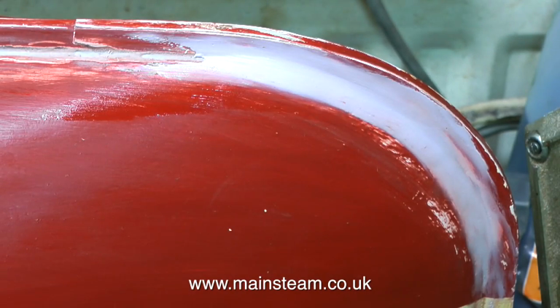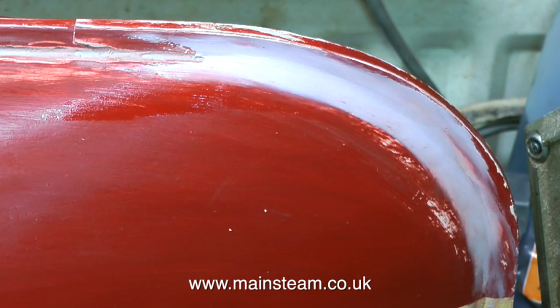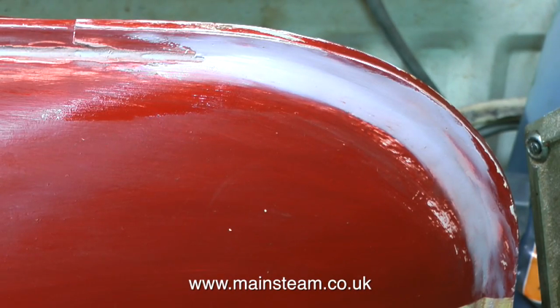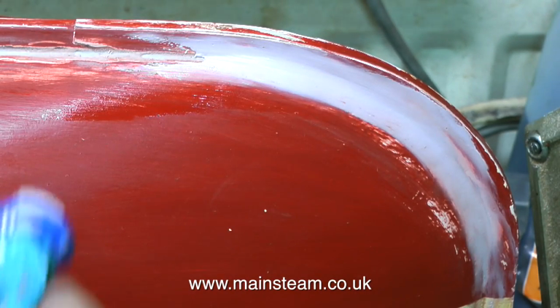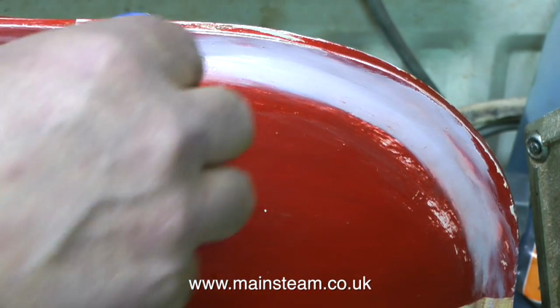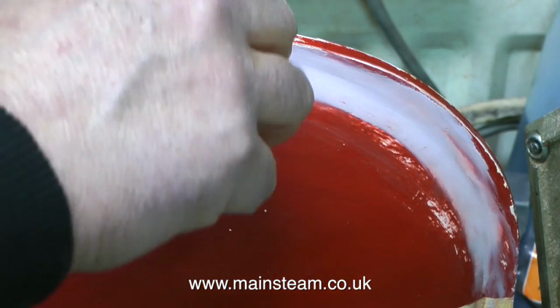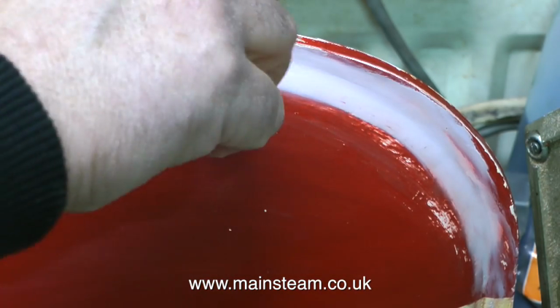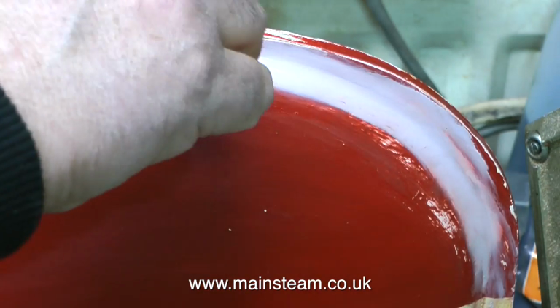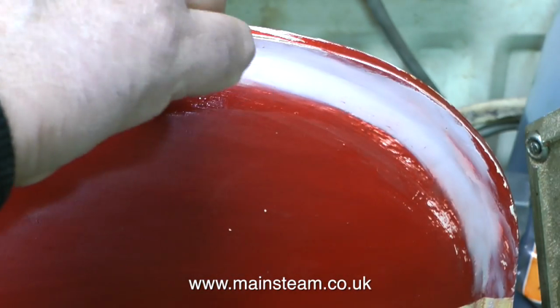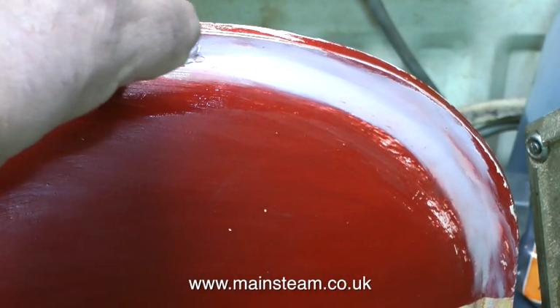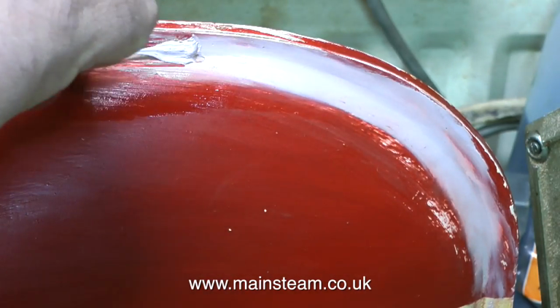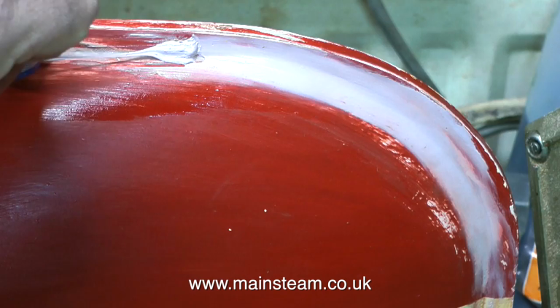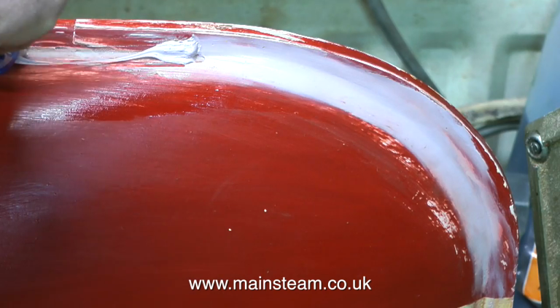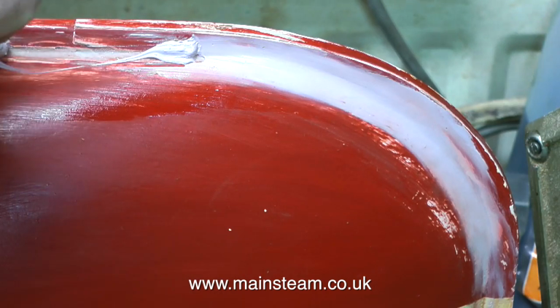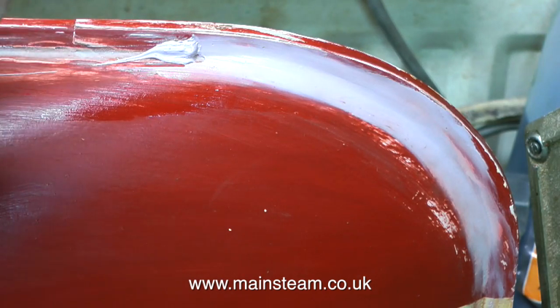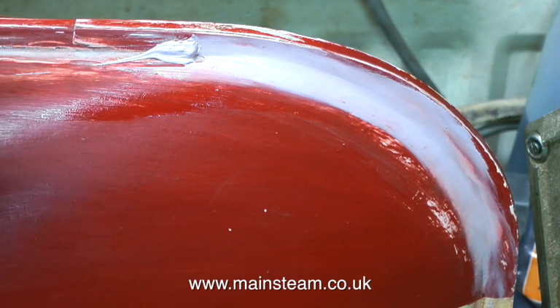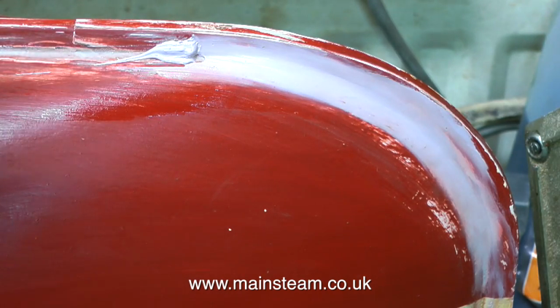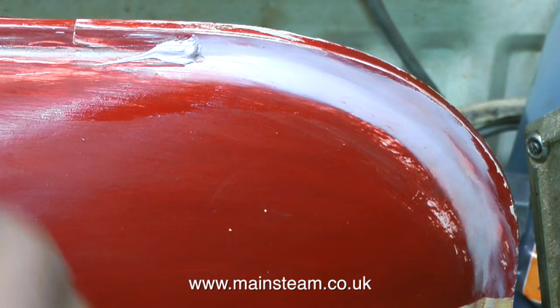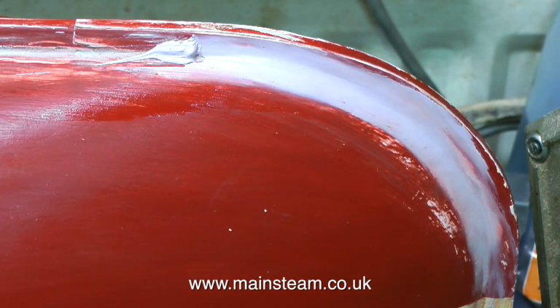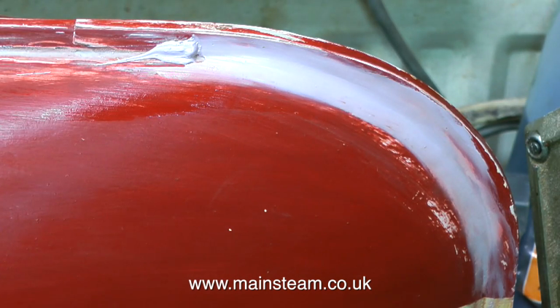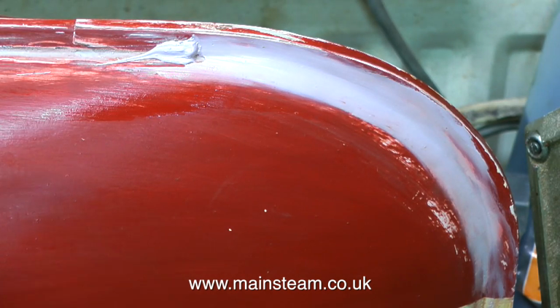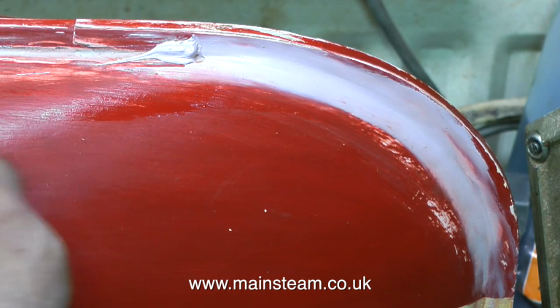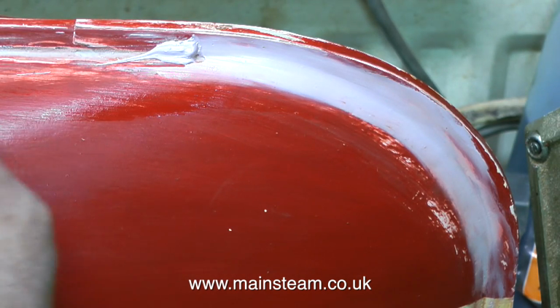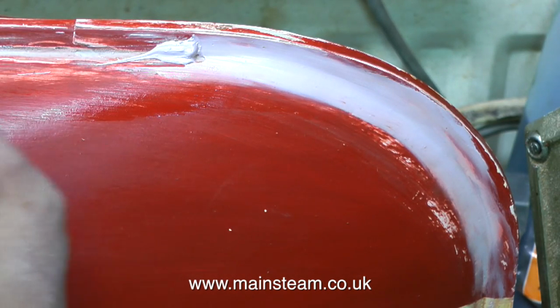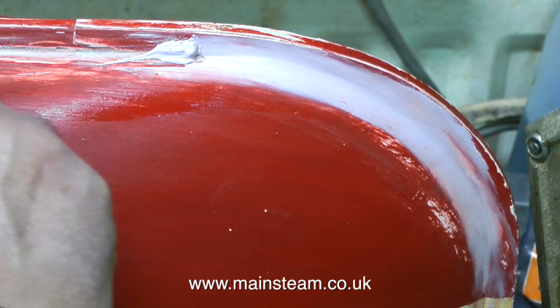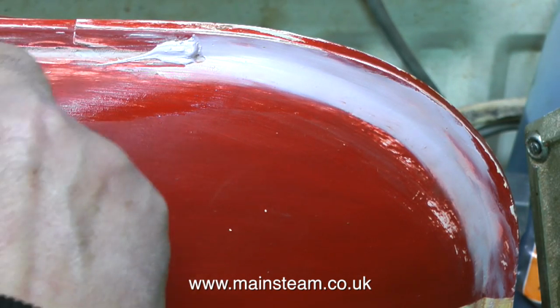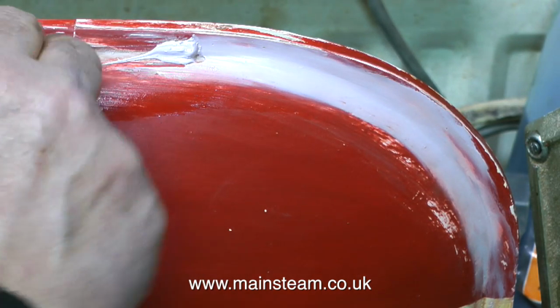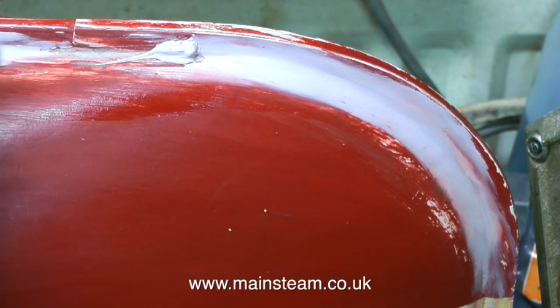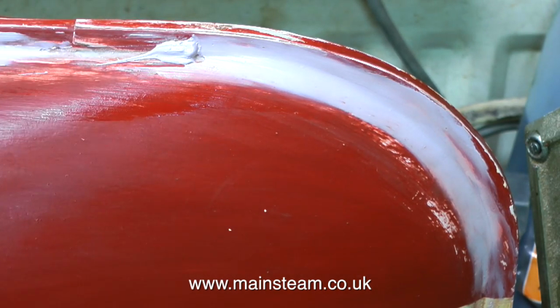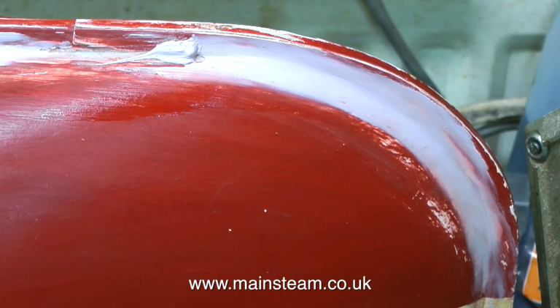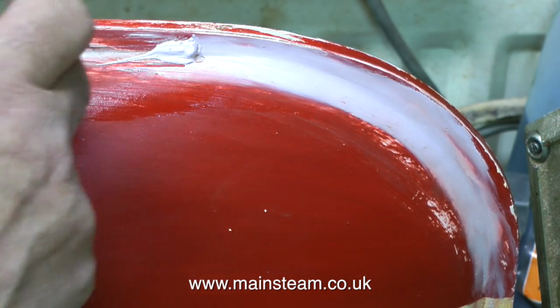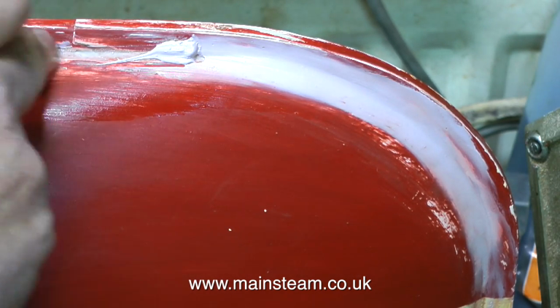Health and safety warning: please try and resist the urge to dip your fingers into powerful solvents.